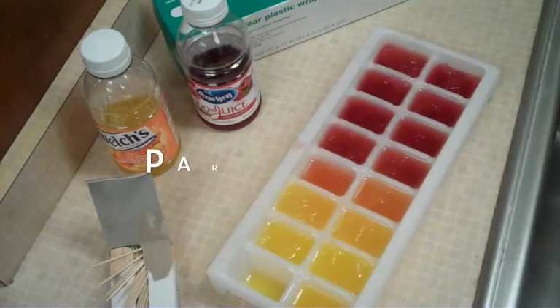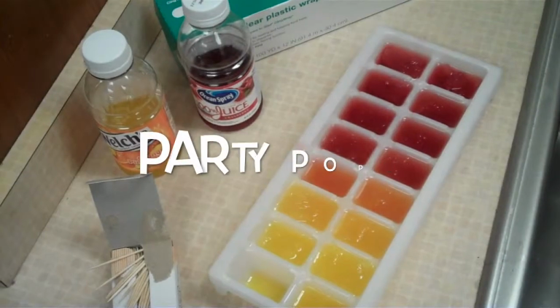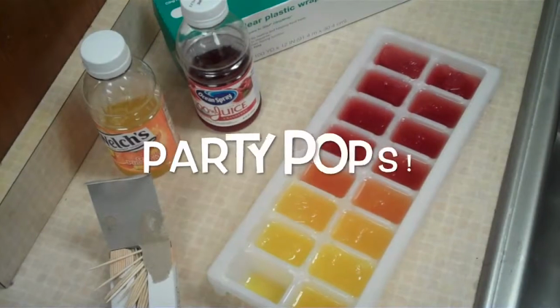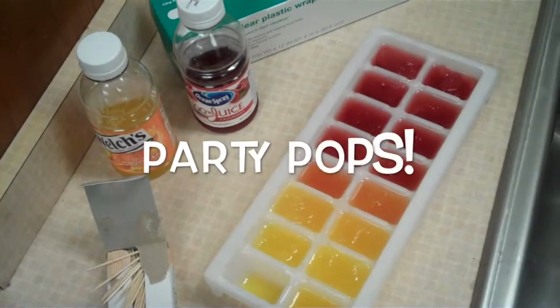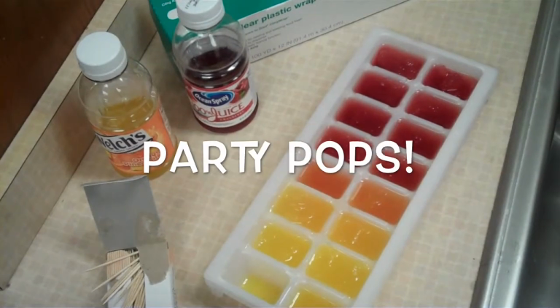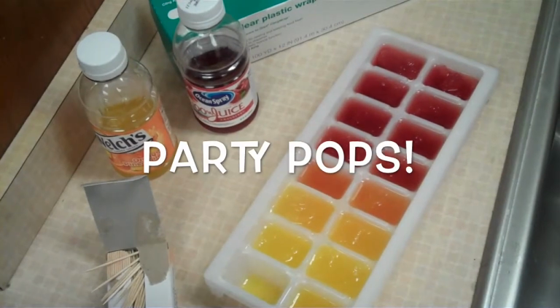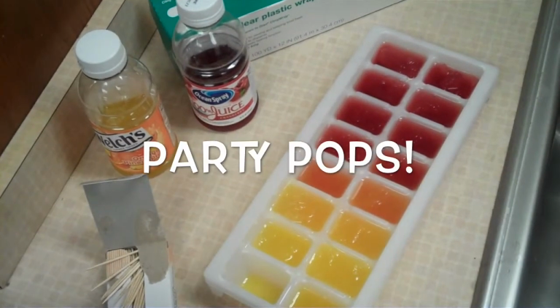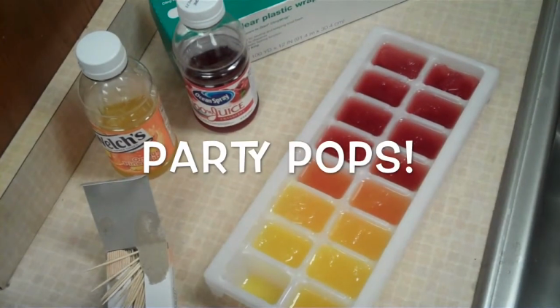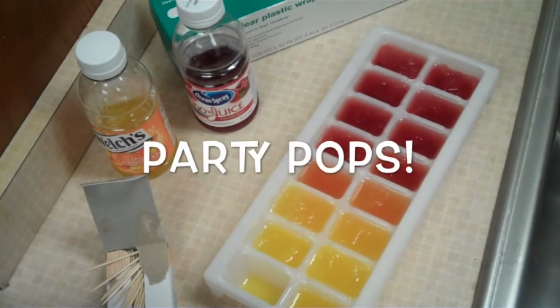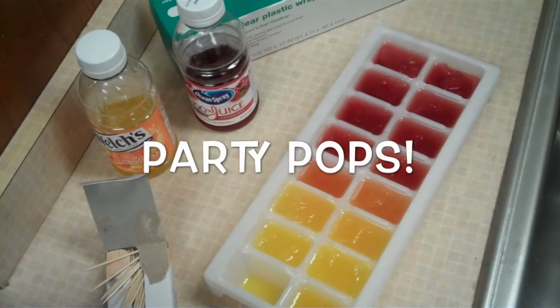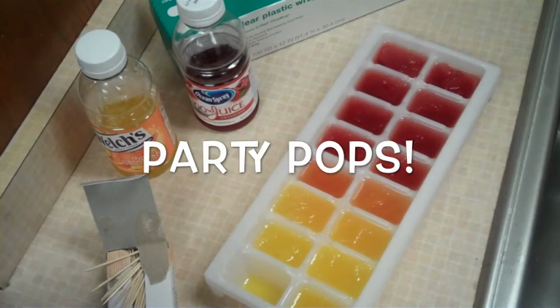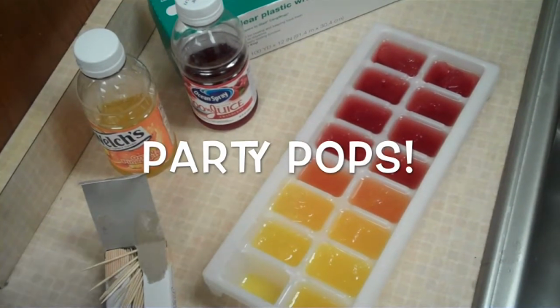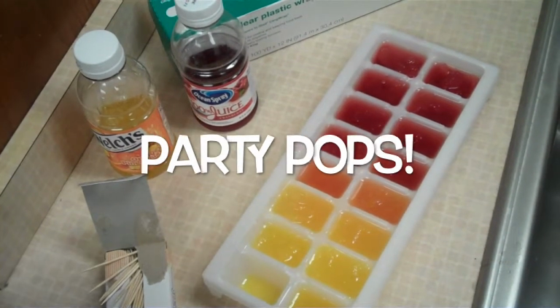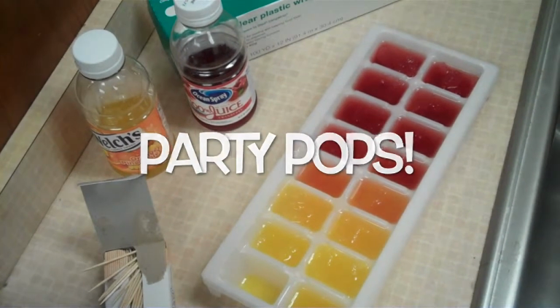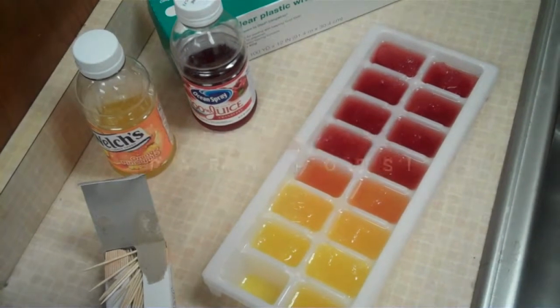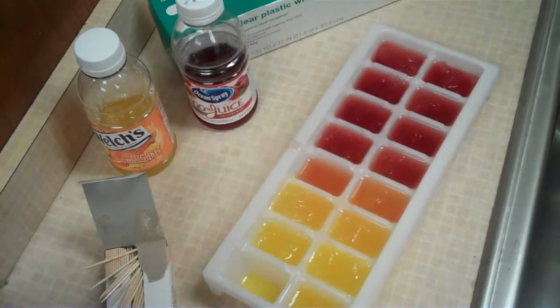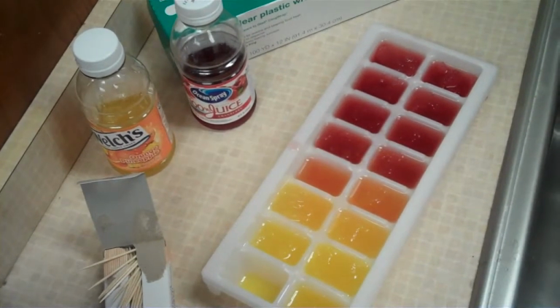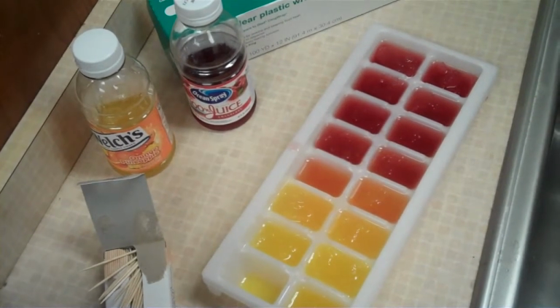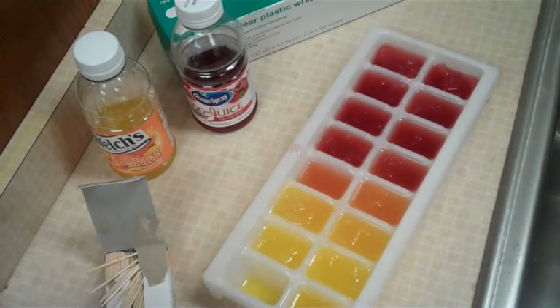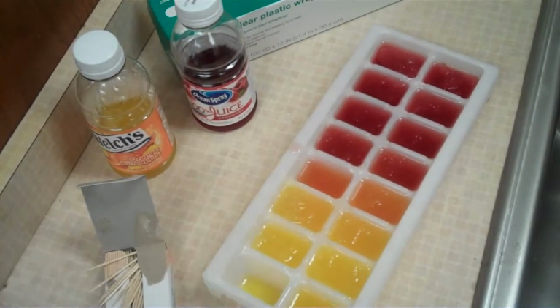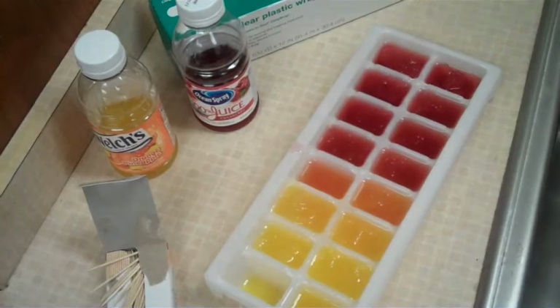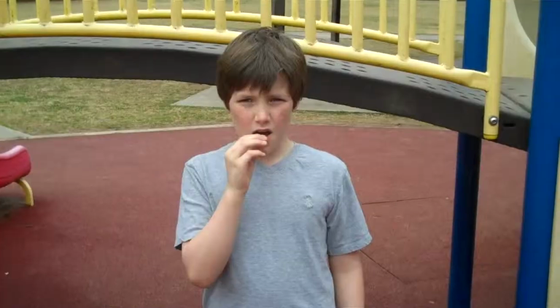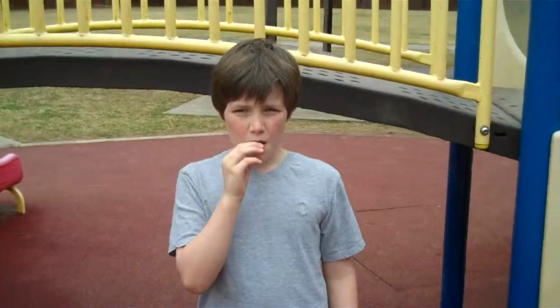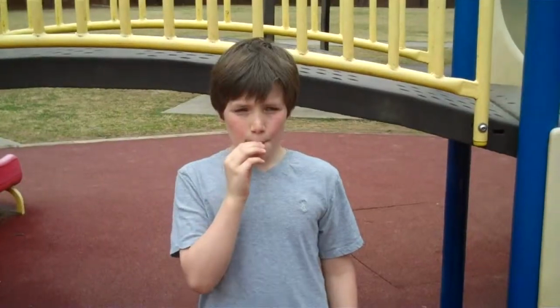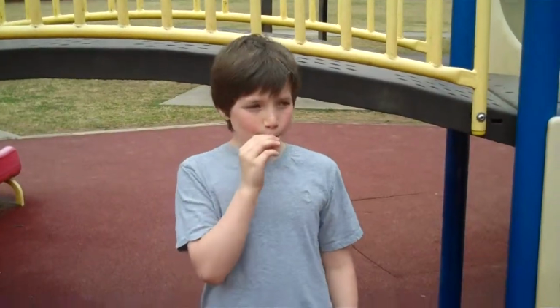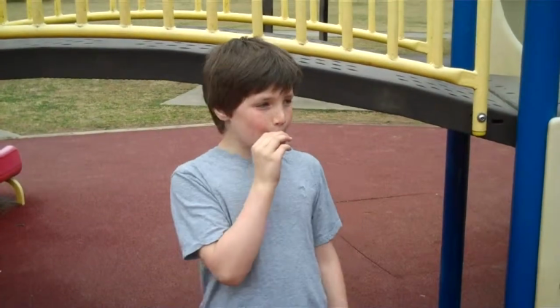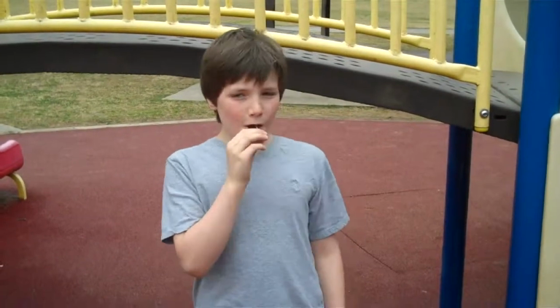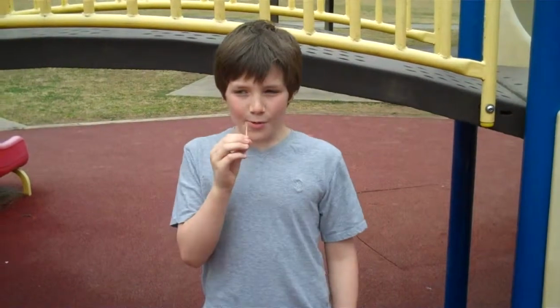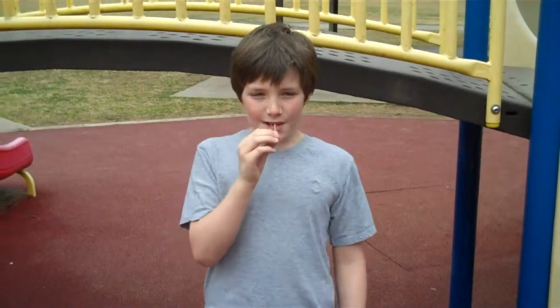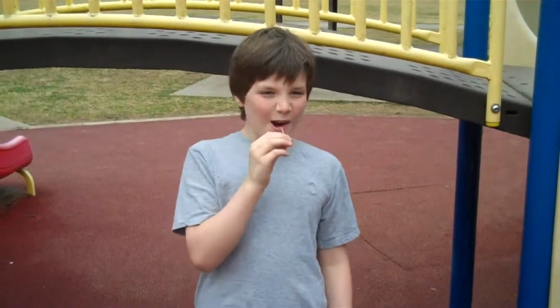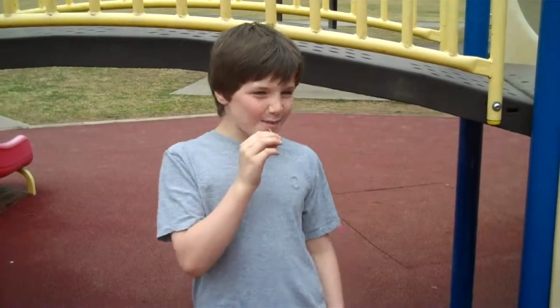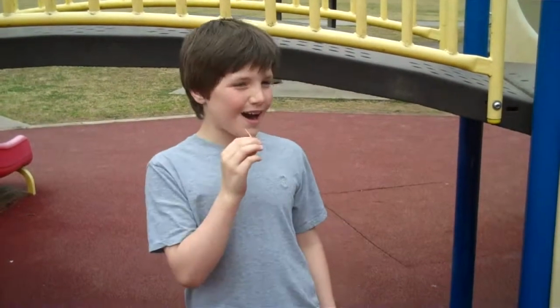Party Pops are easy to make. All you need is an ice tray, toothpicks, and a drink. Mmm! Who wants a Party Pop?